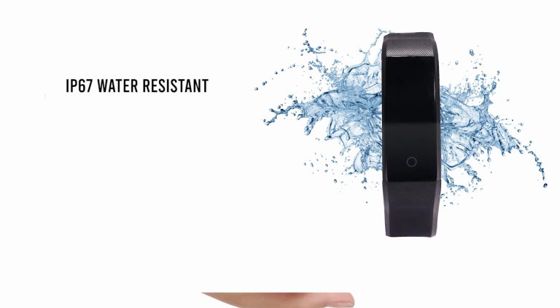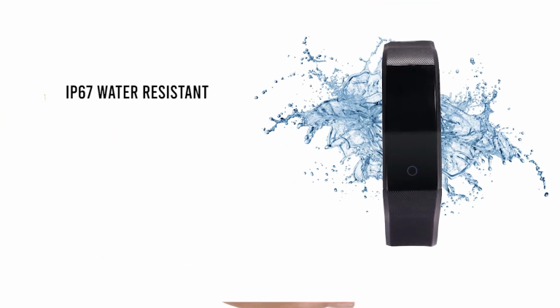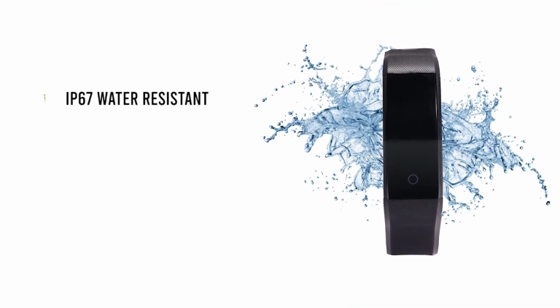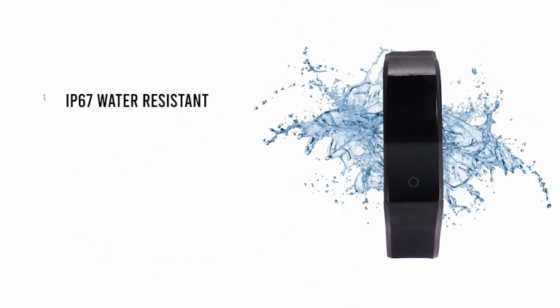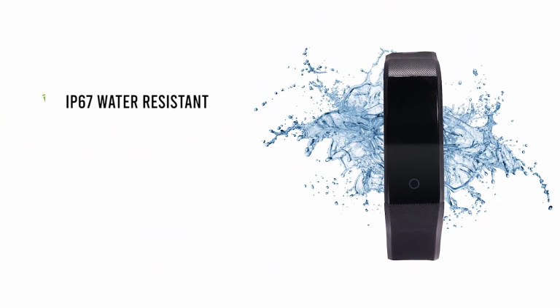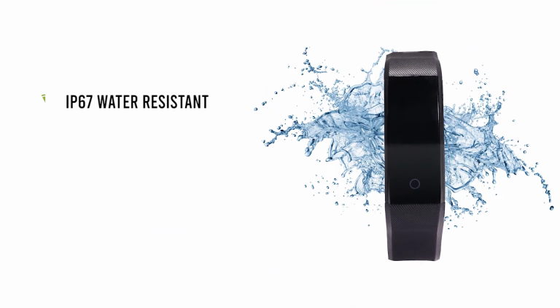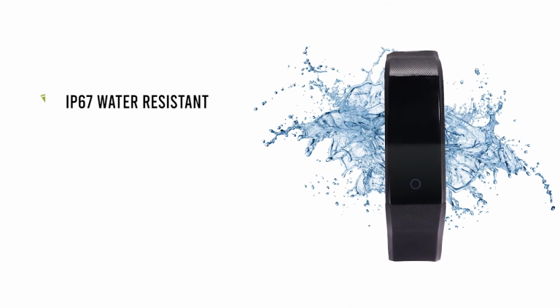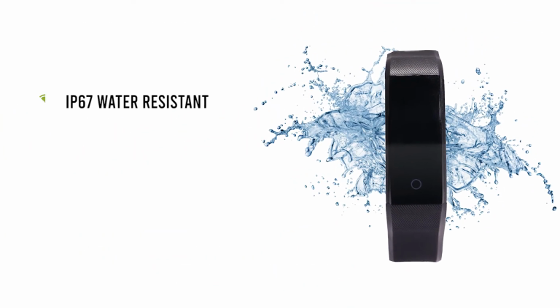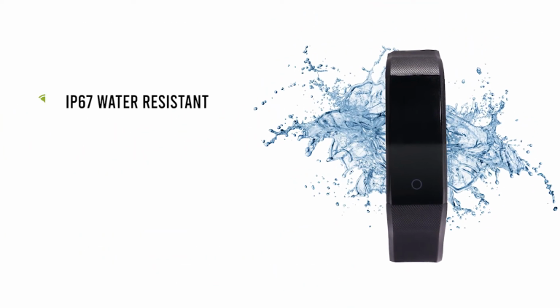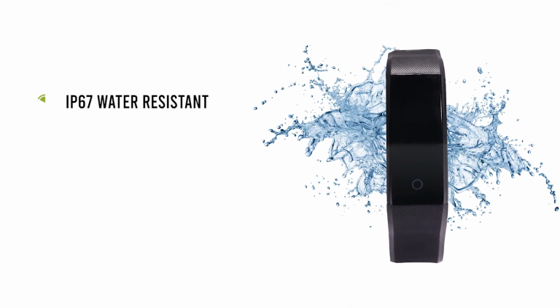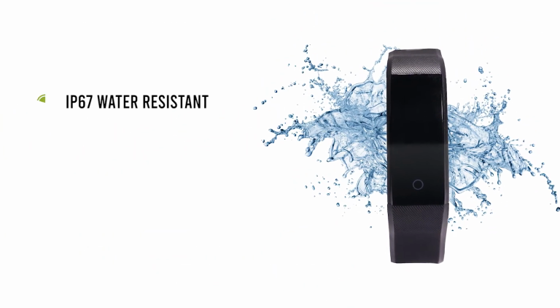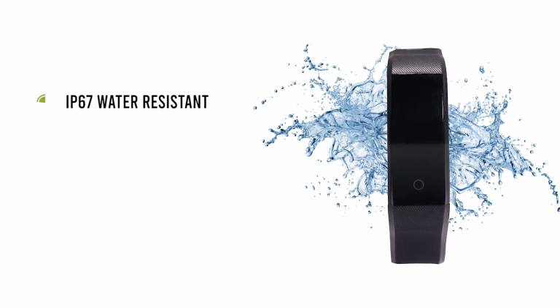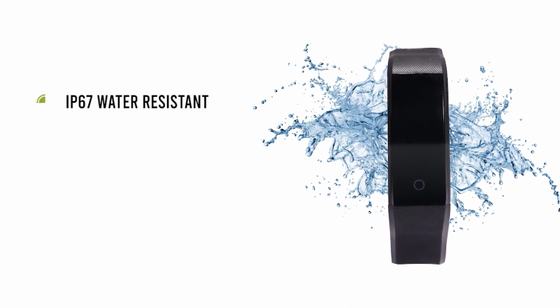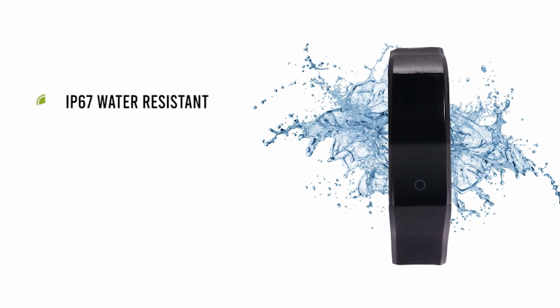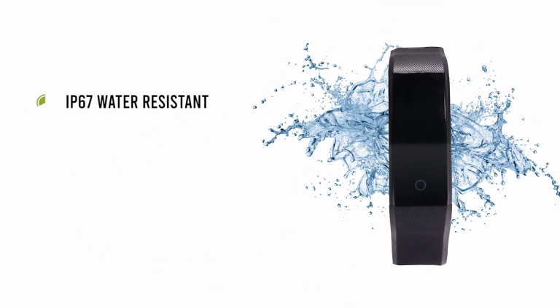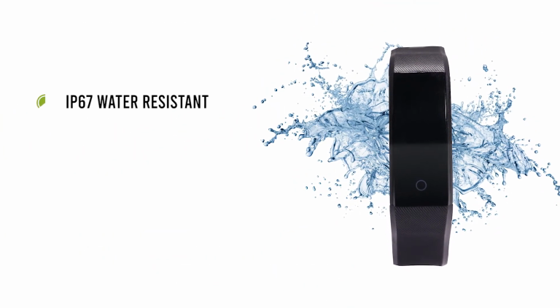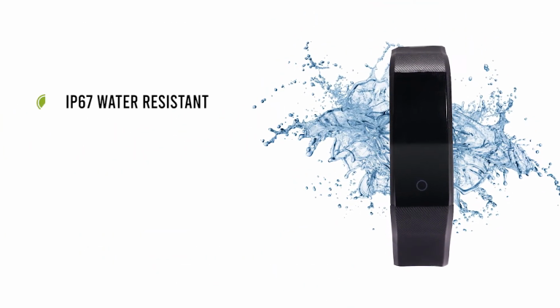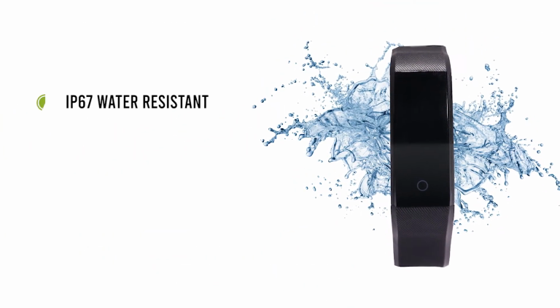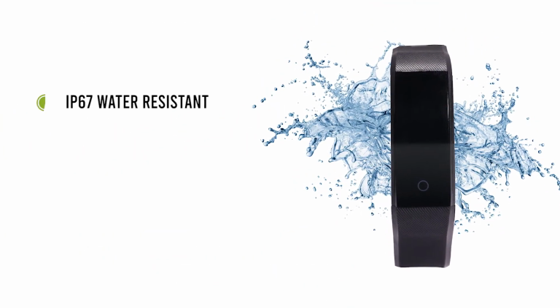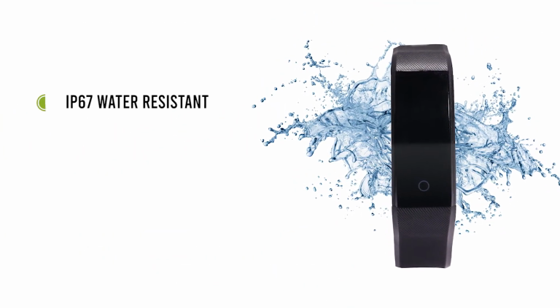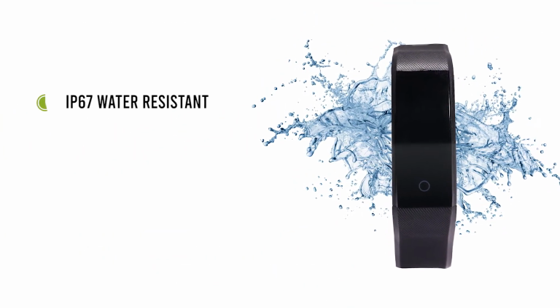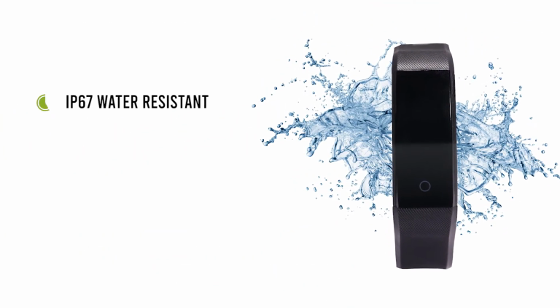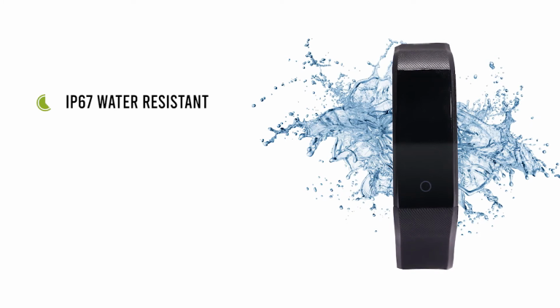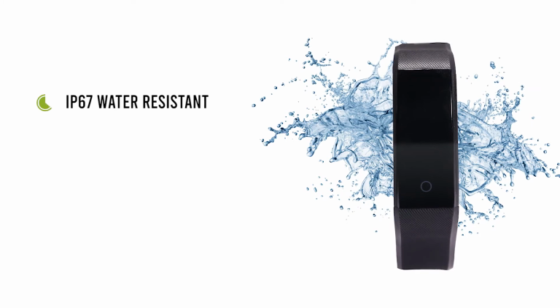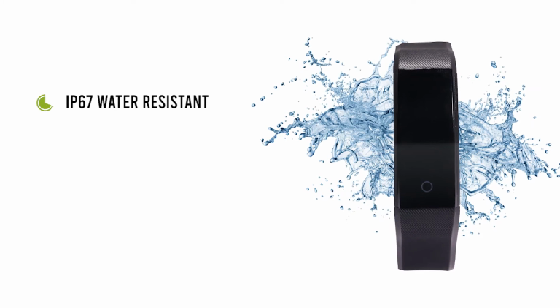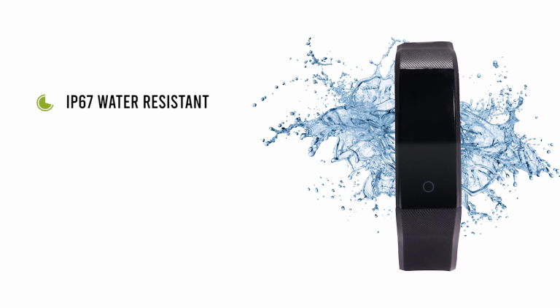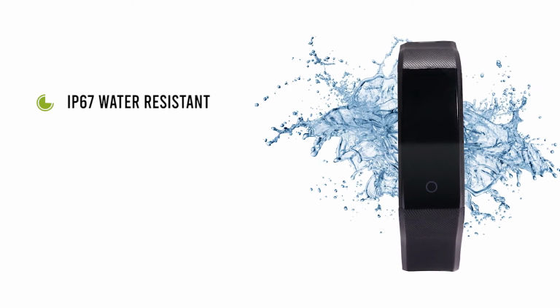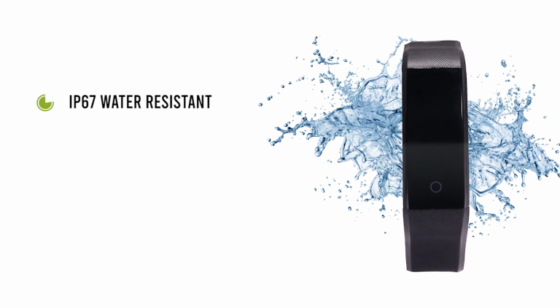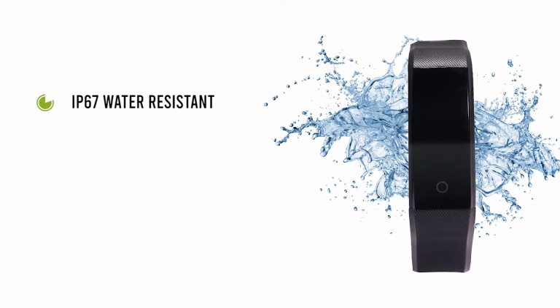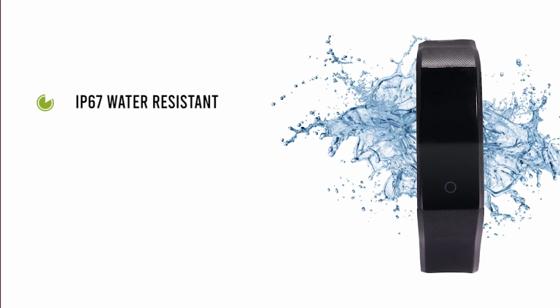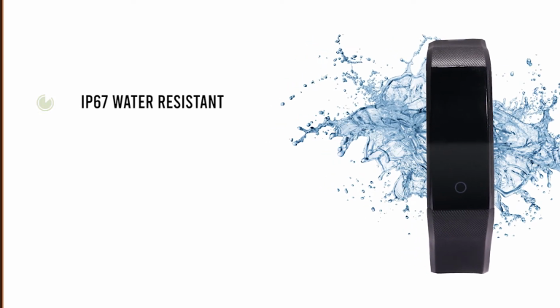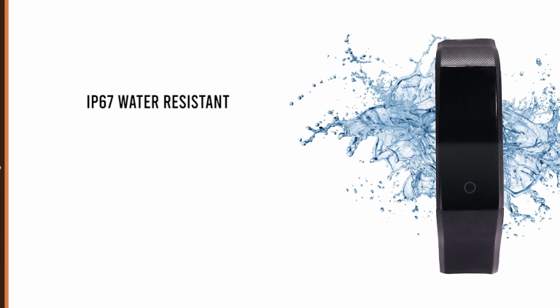IP67 water-resistant, which means you can wear it in the rain or while washing hands.